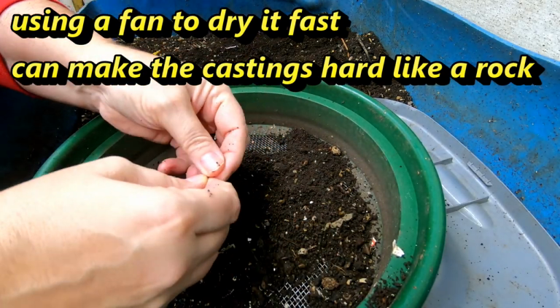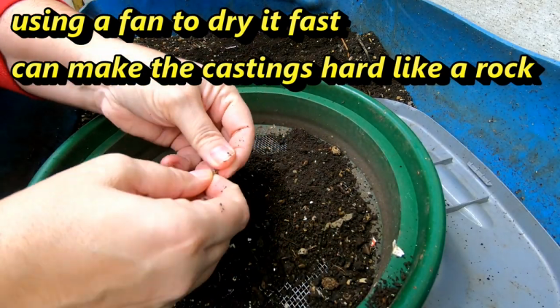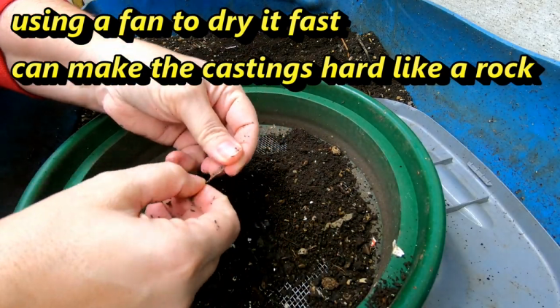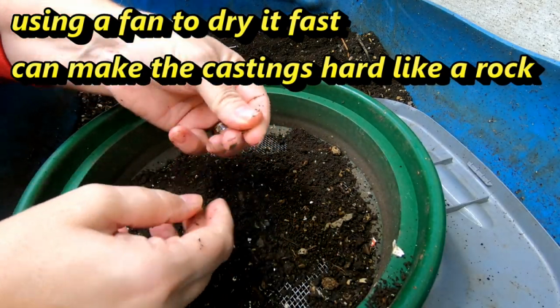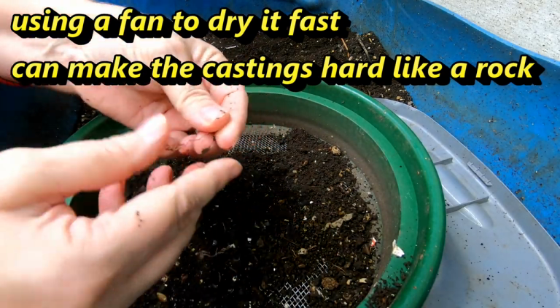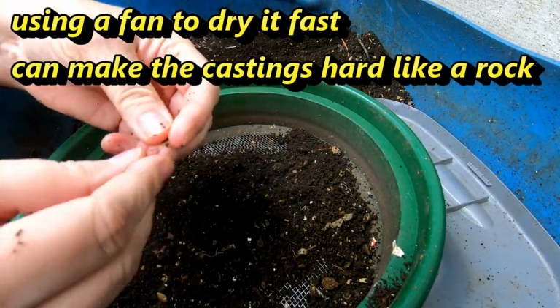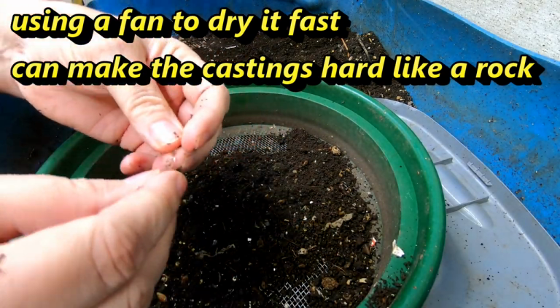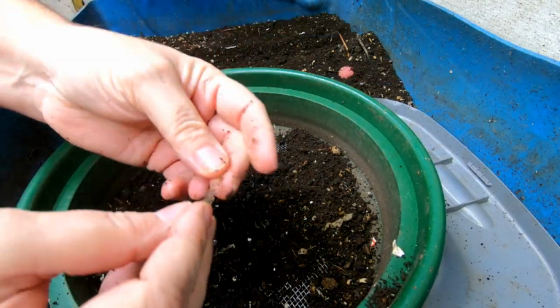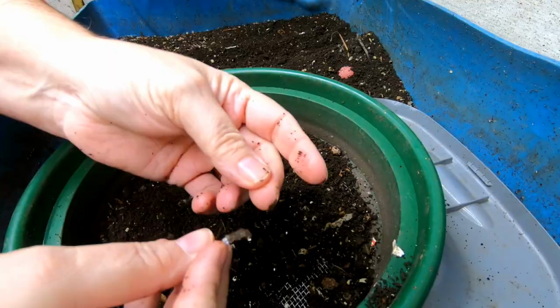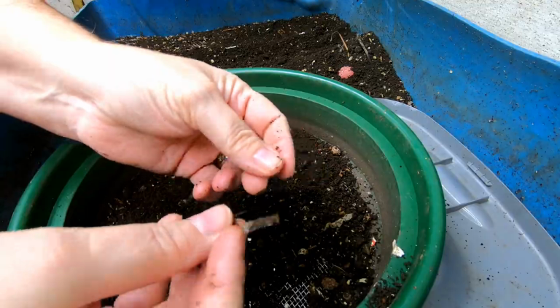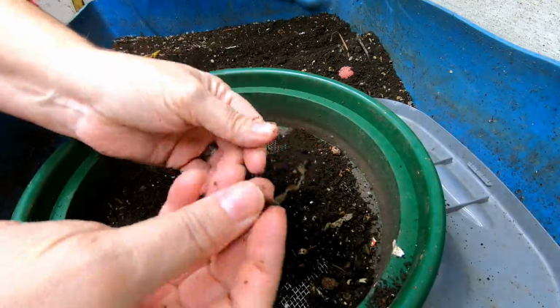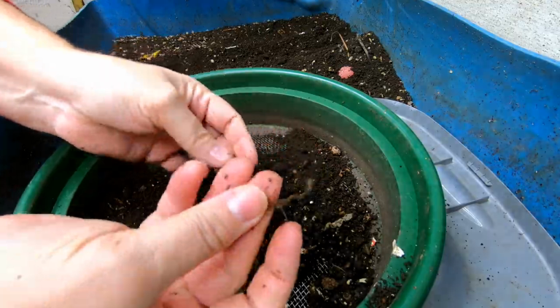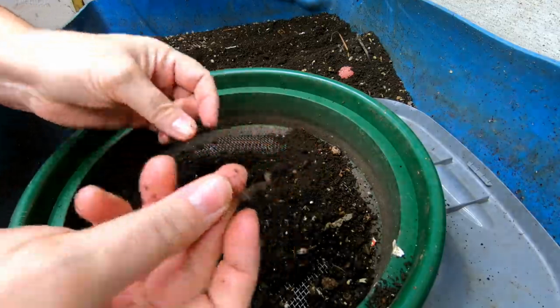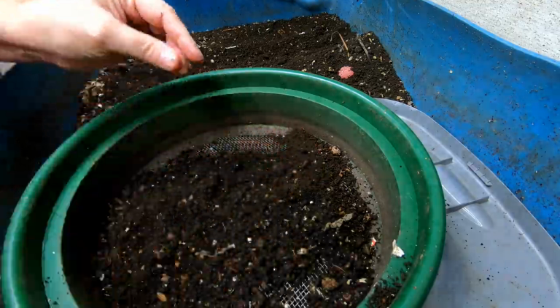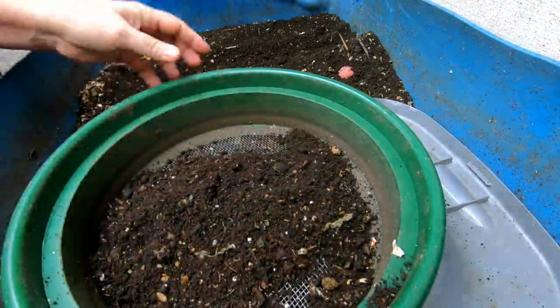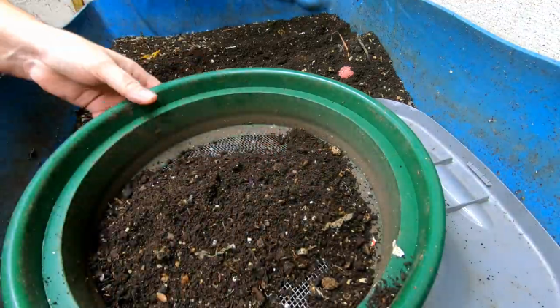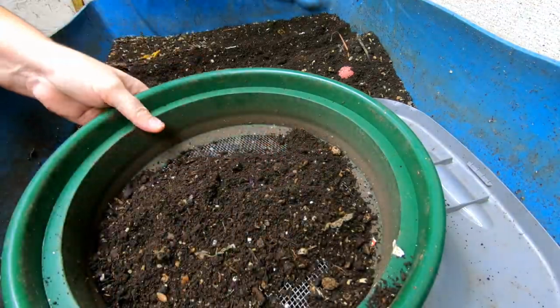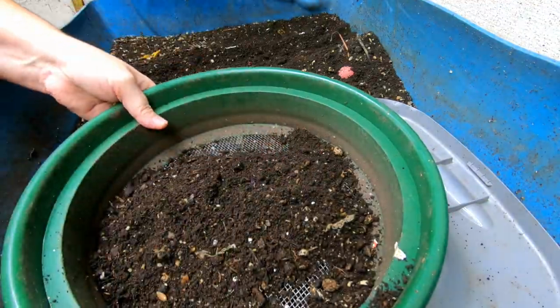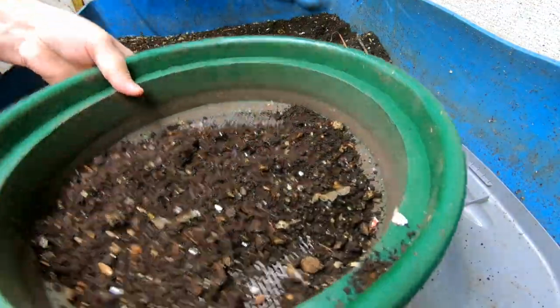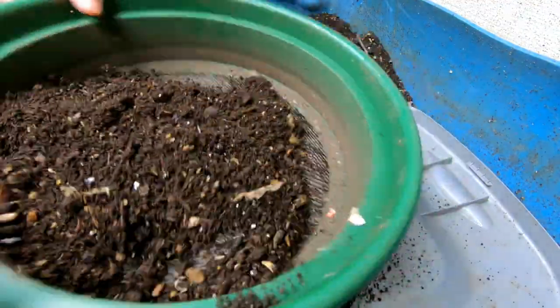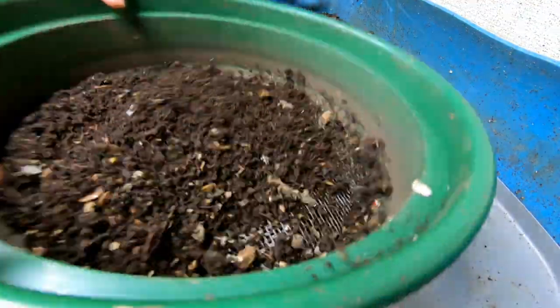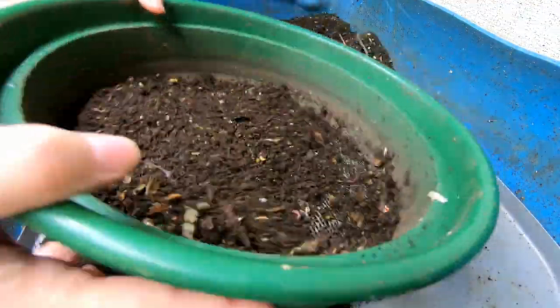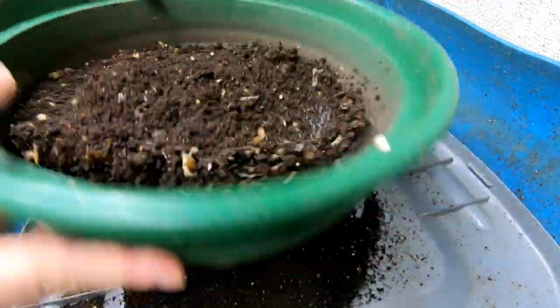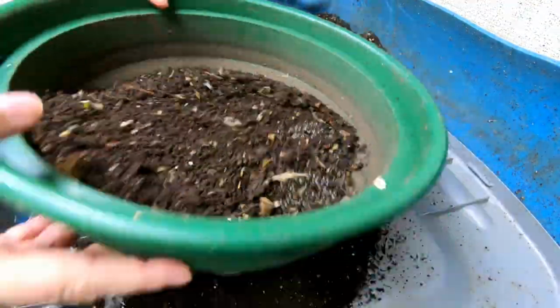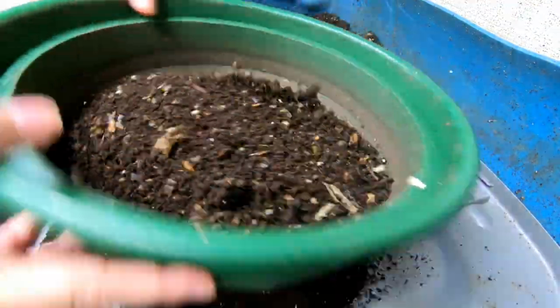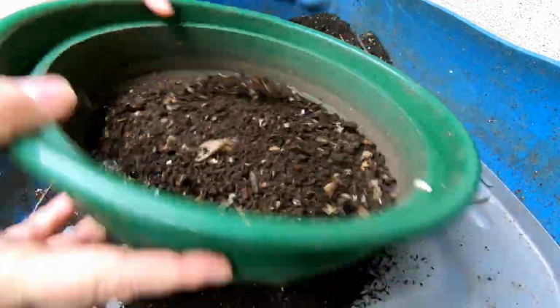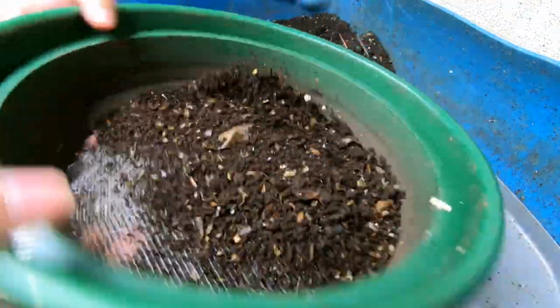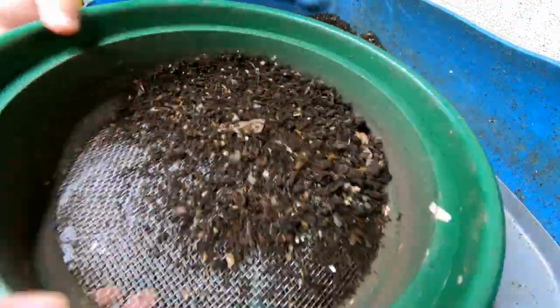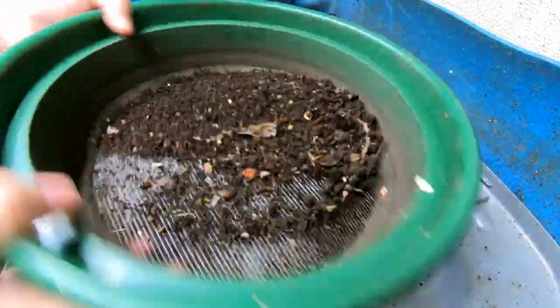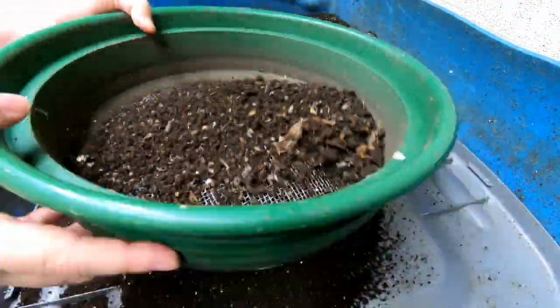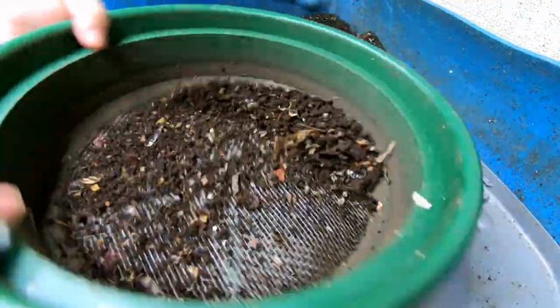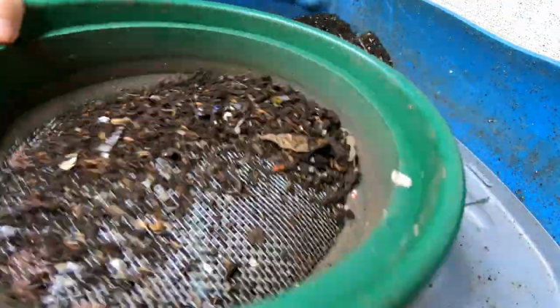You can also pick out the little pieces of plastic that may have ended up in the shredder.